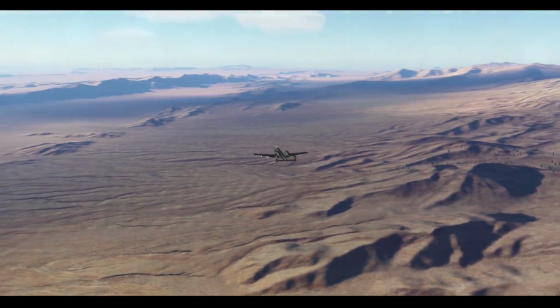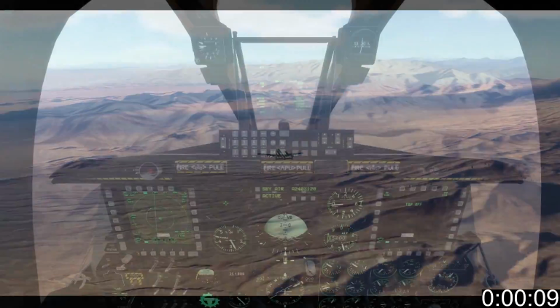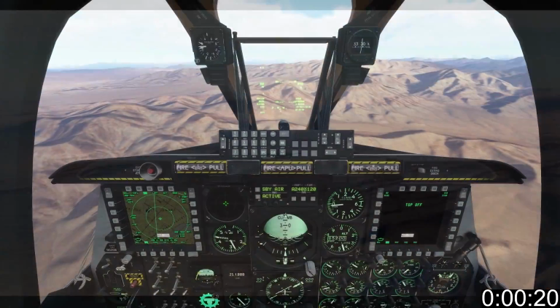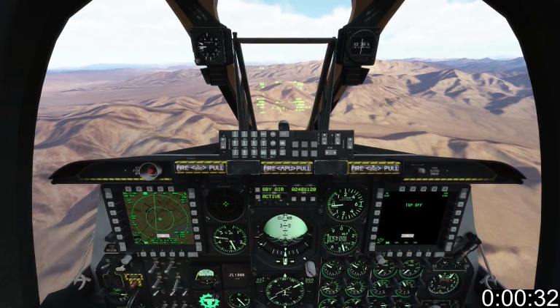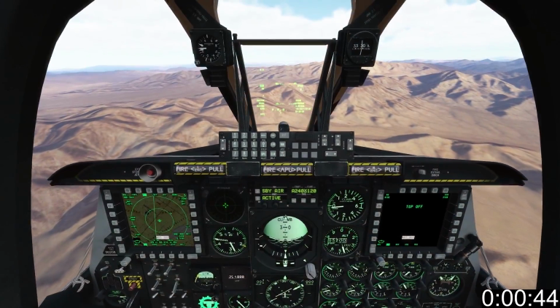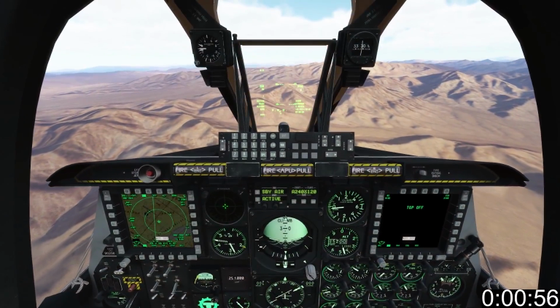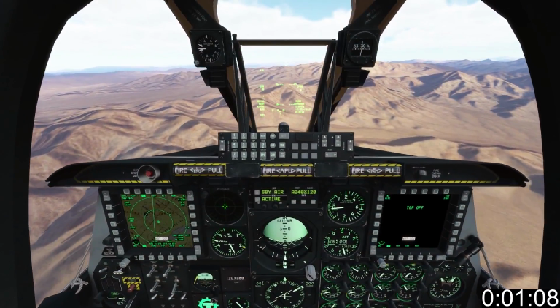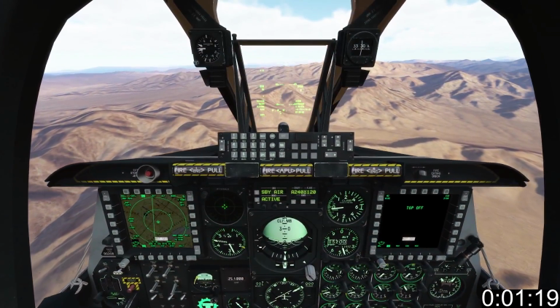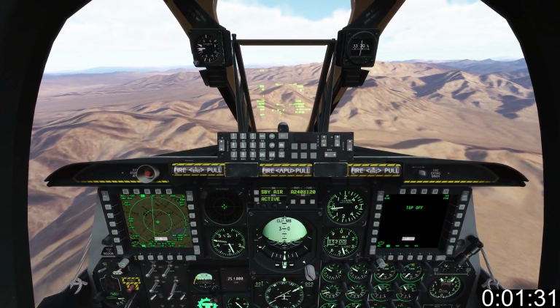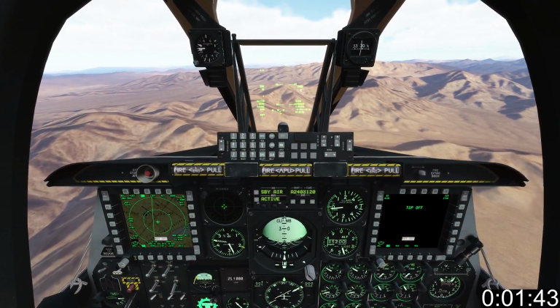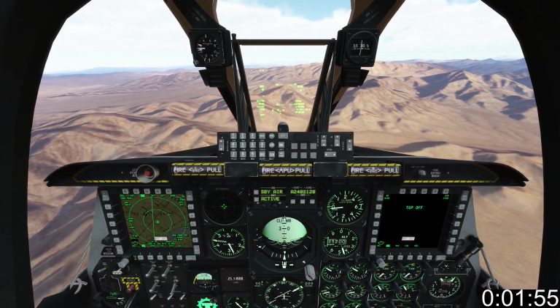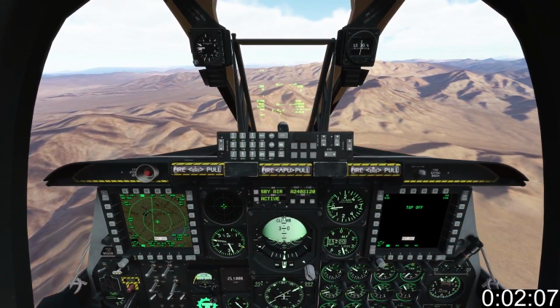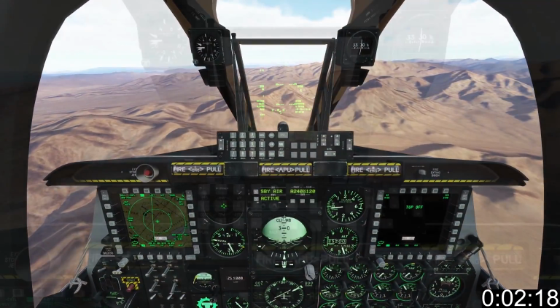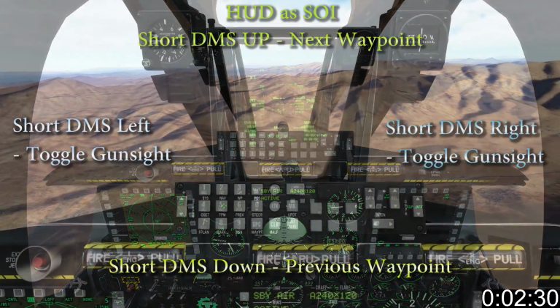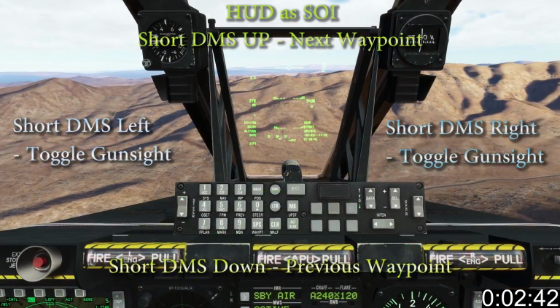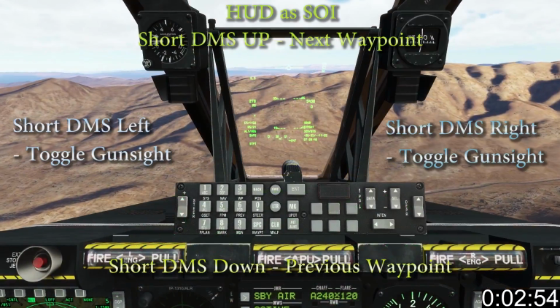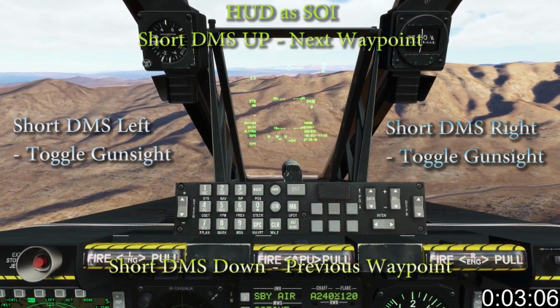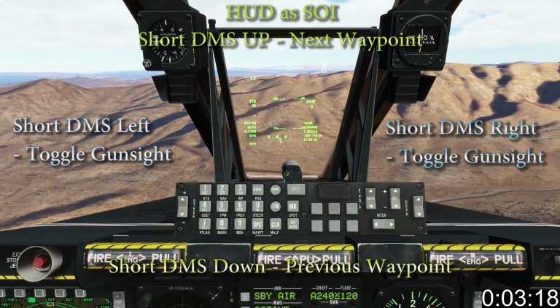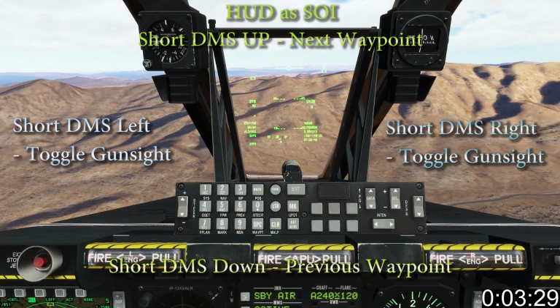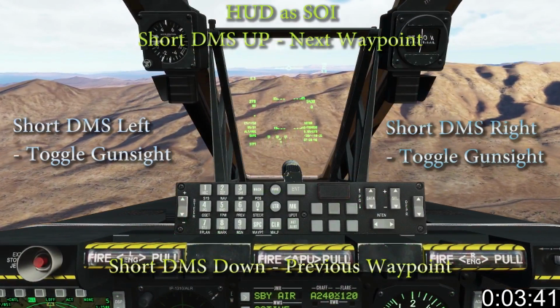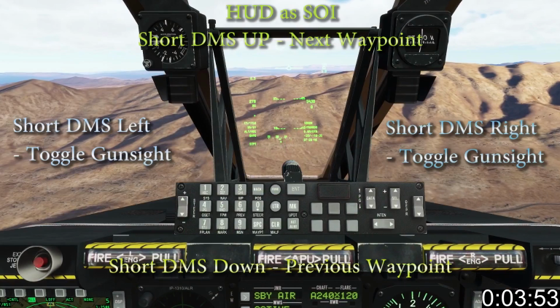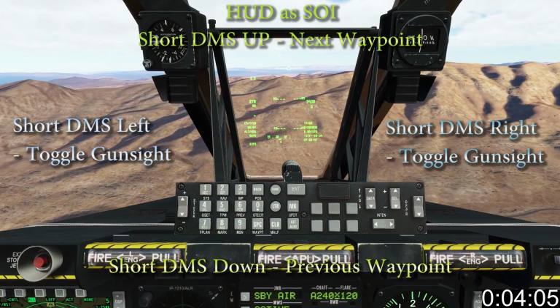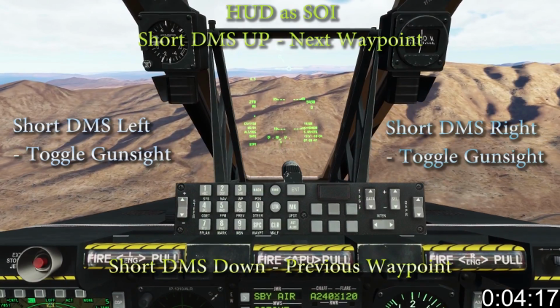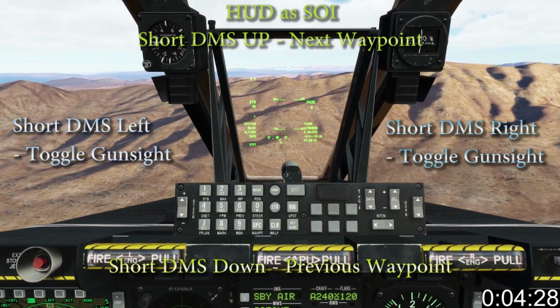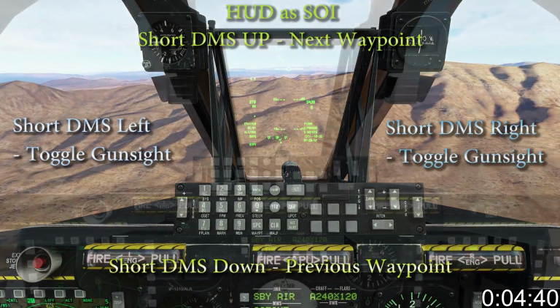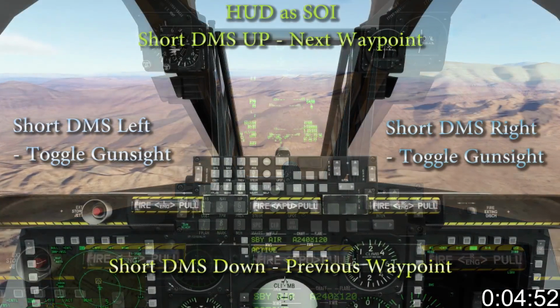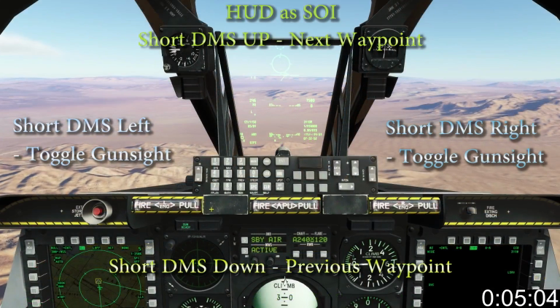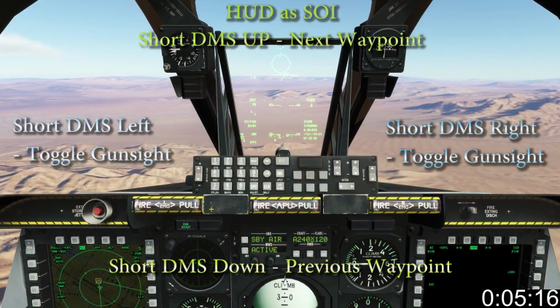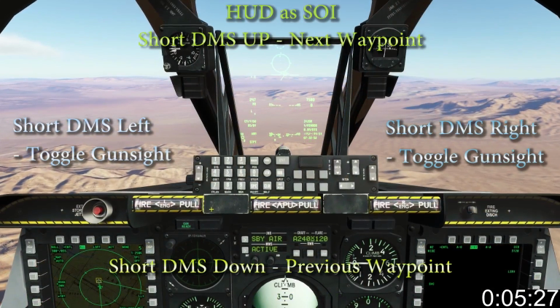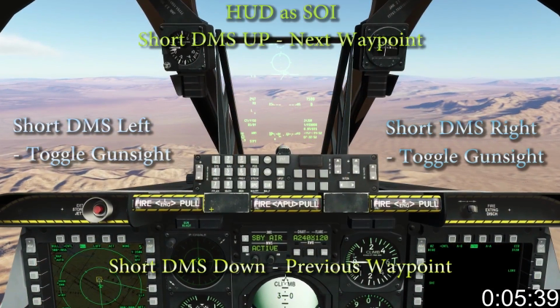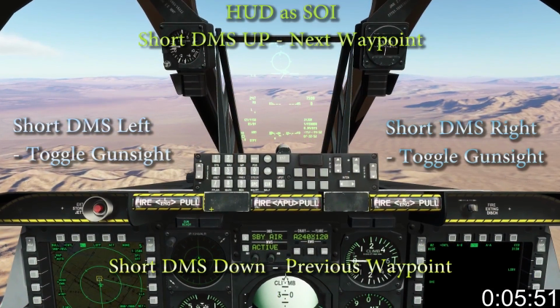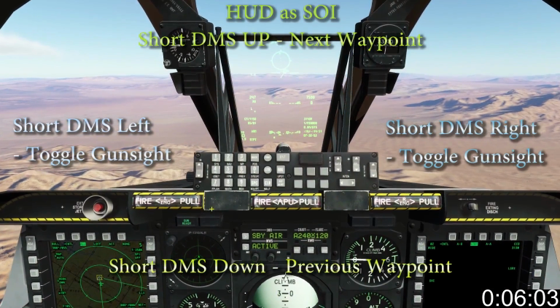With the HUD set as SOI — that's Cooley hat short up — short DMS up and down switches waypoints, and short DMS left and right switches gunsights.